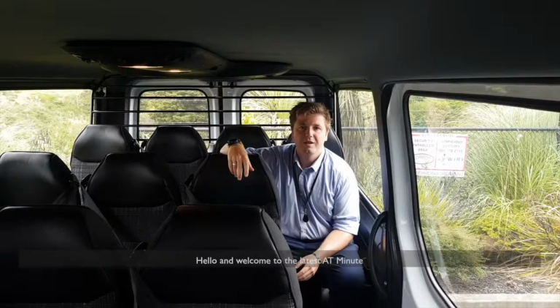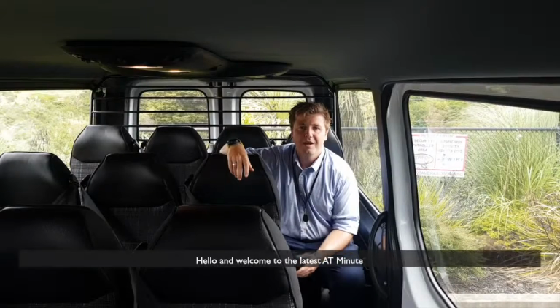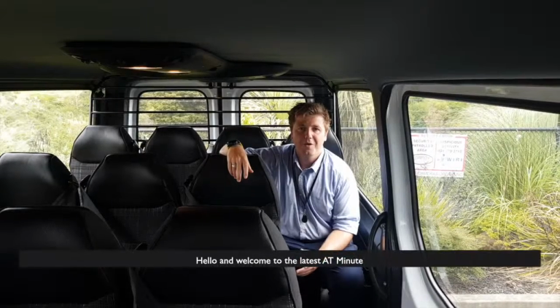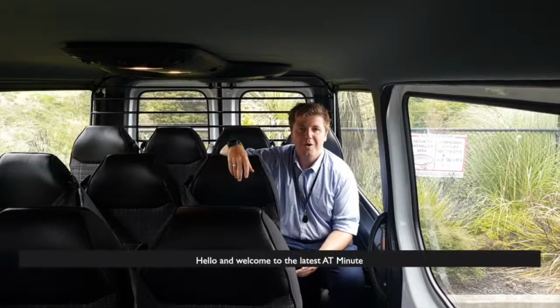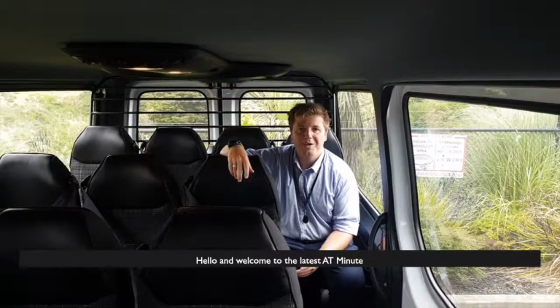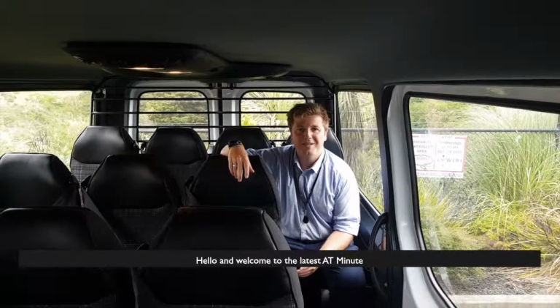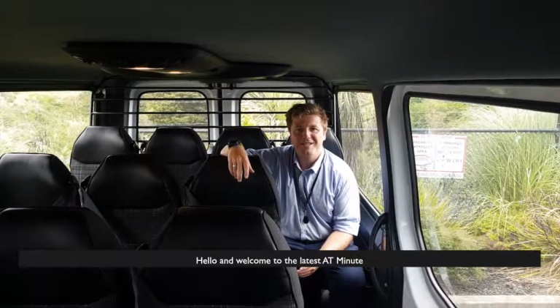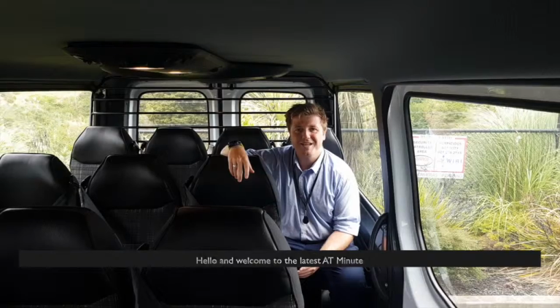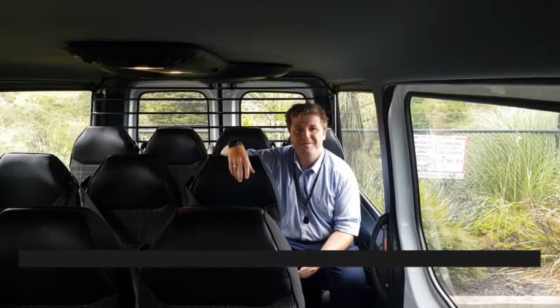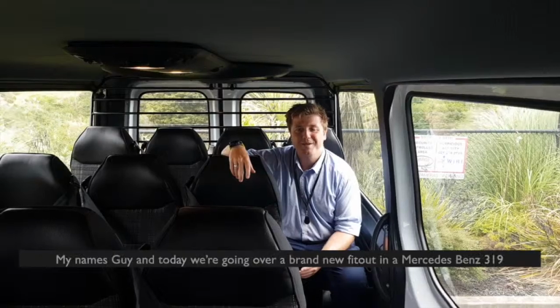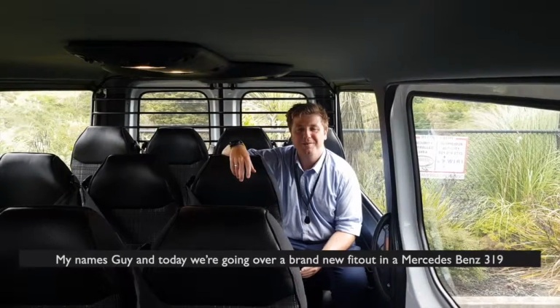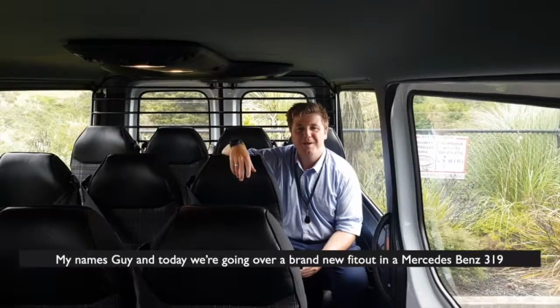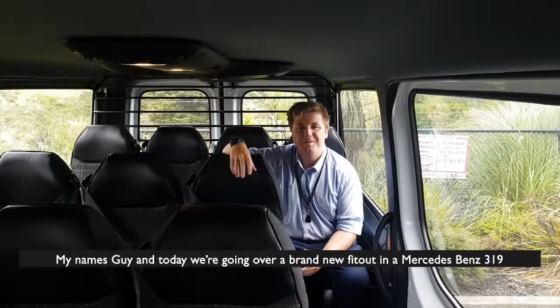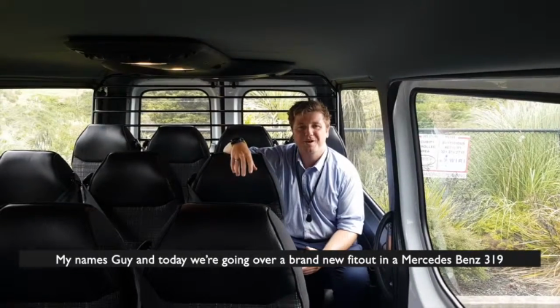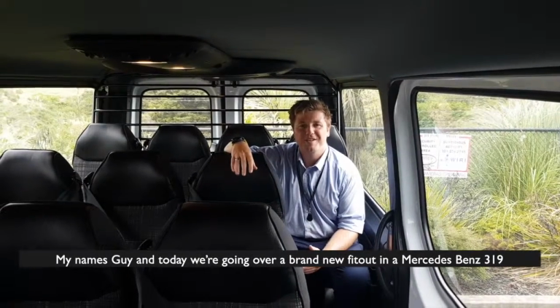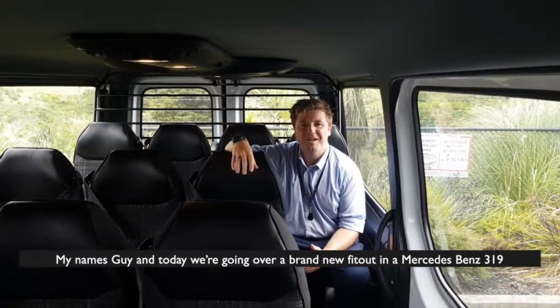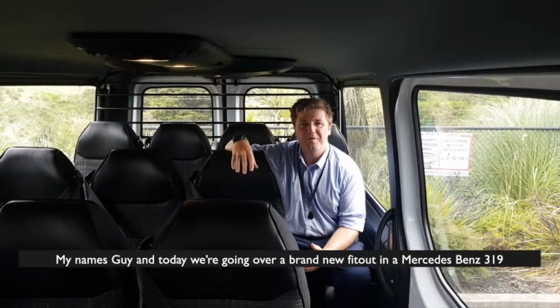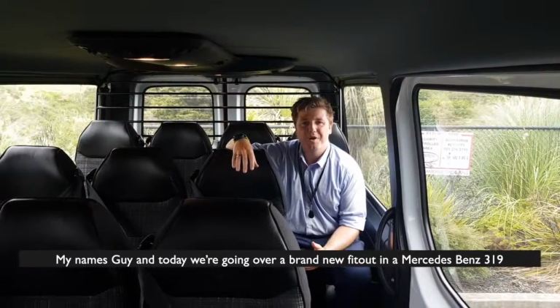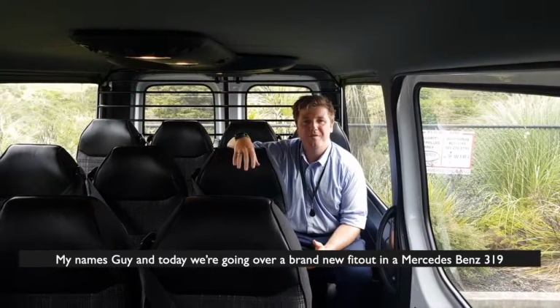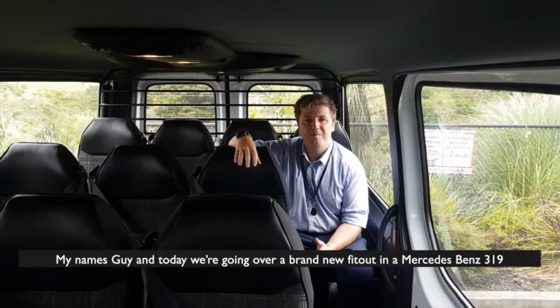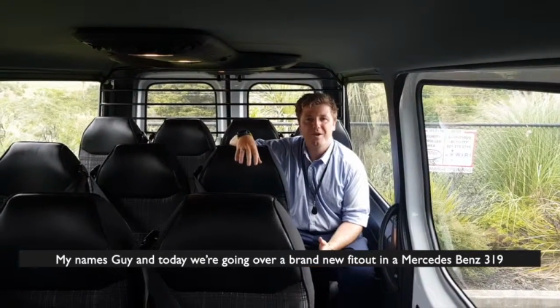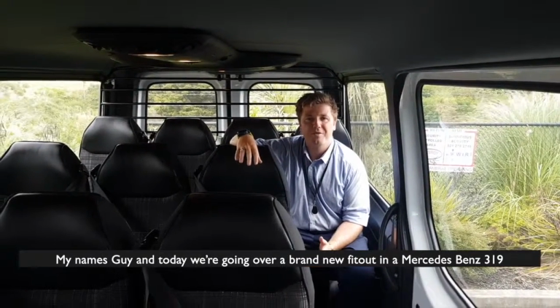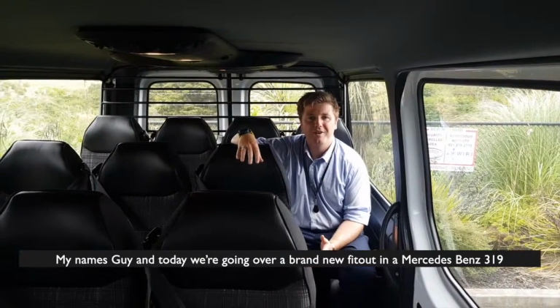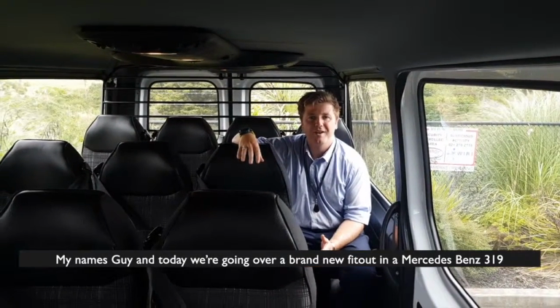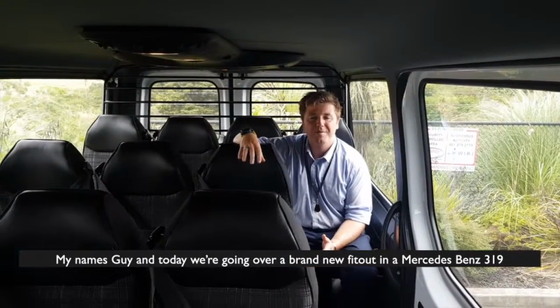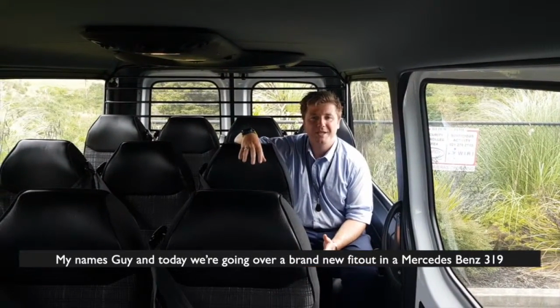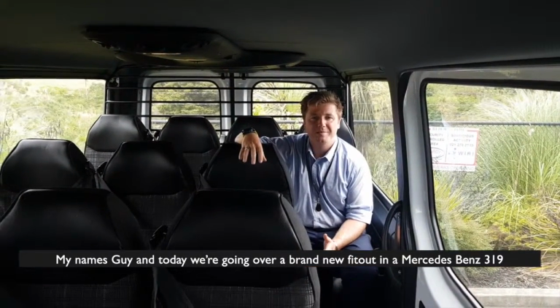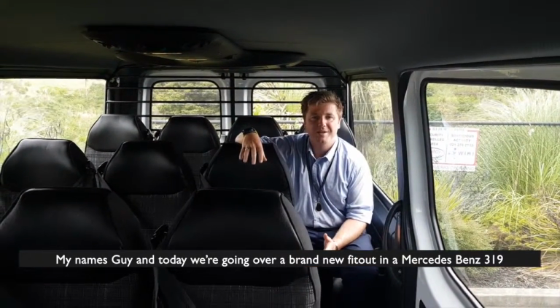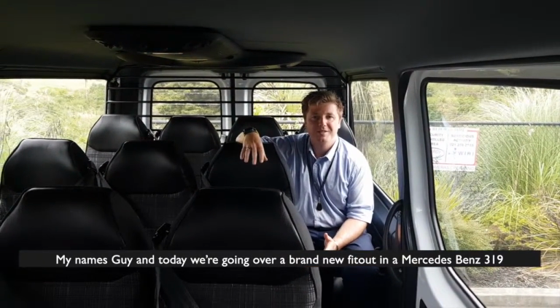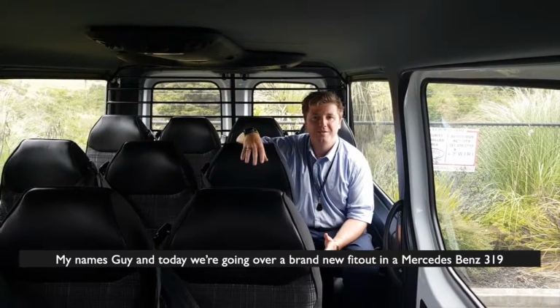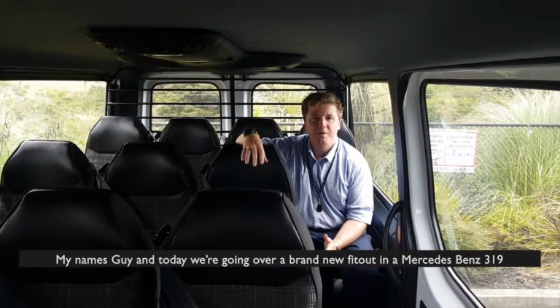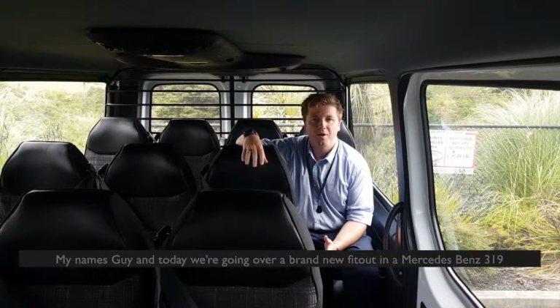Hello and welcome to Latest 80 Minute. My name is Guy and today we're going over a brand new fit-out in a Mercedes-Benz 319.